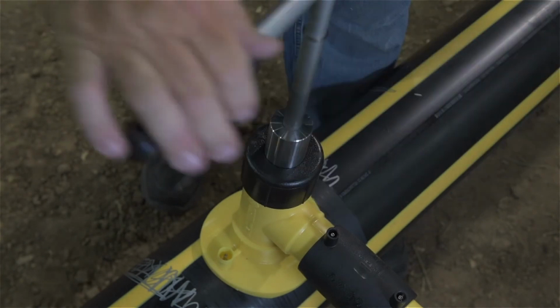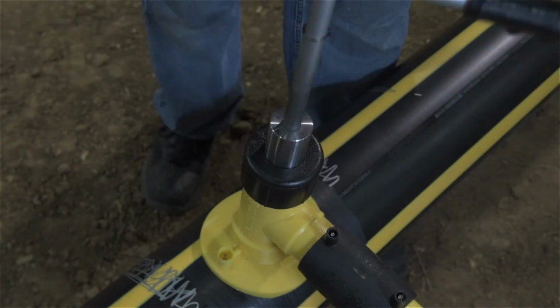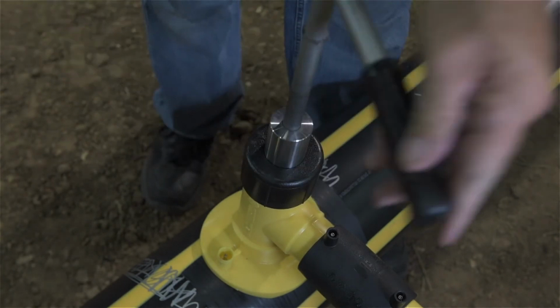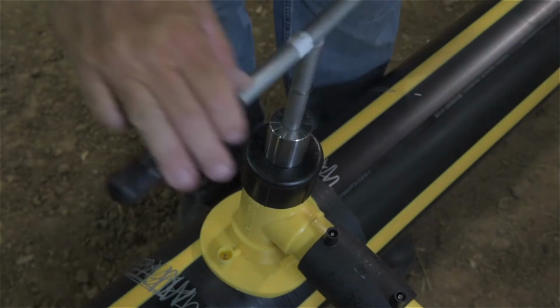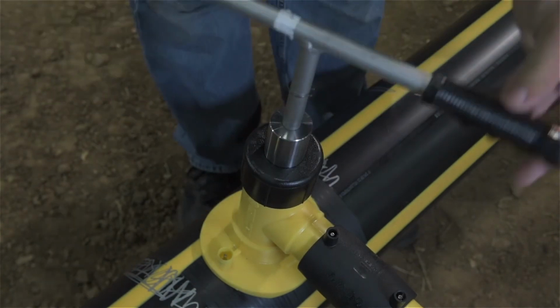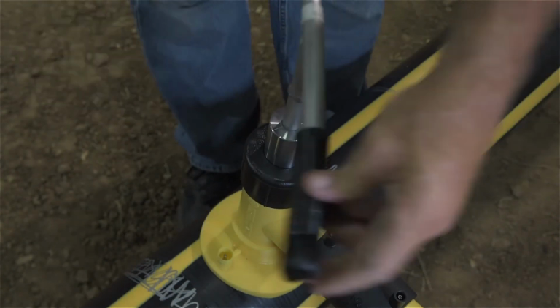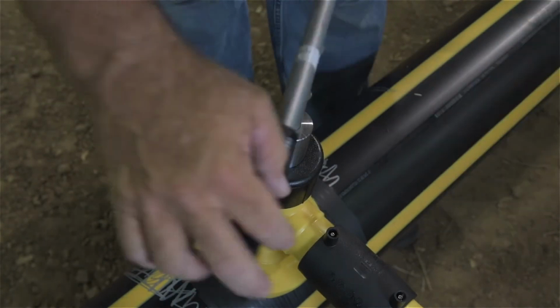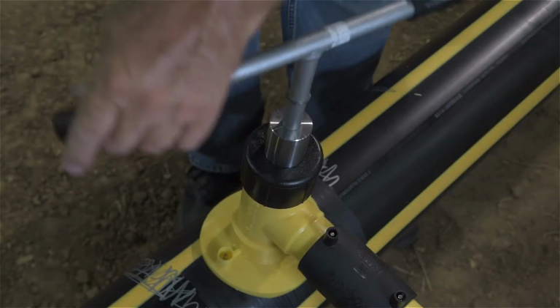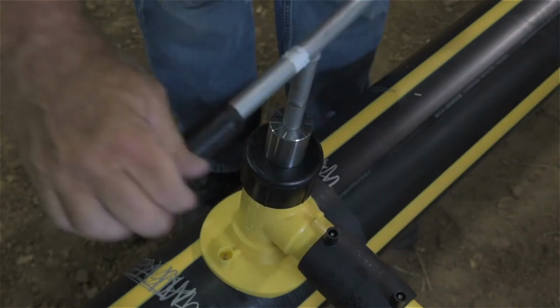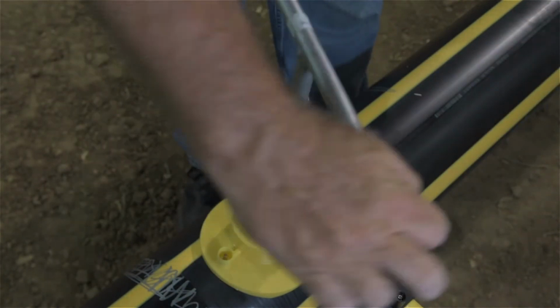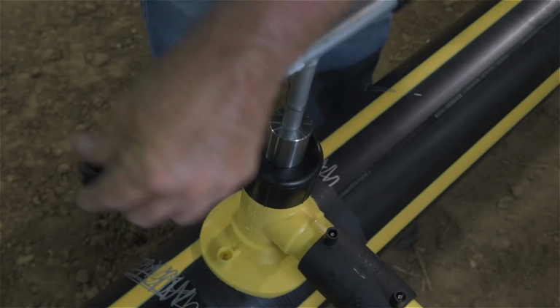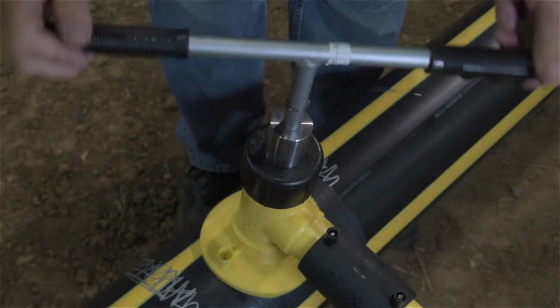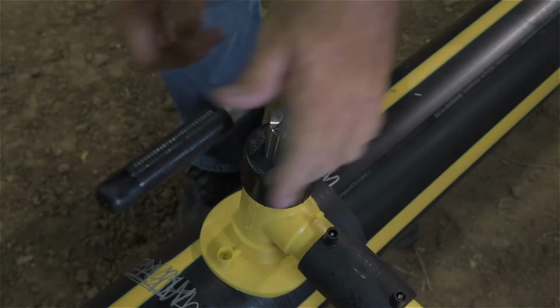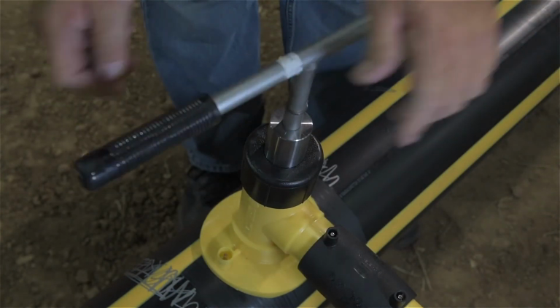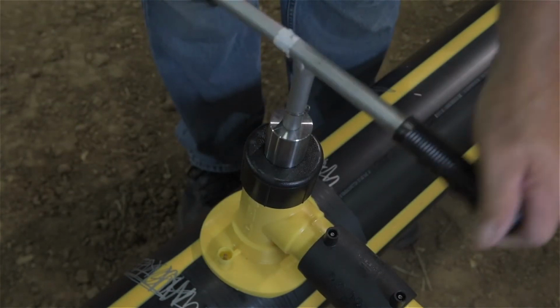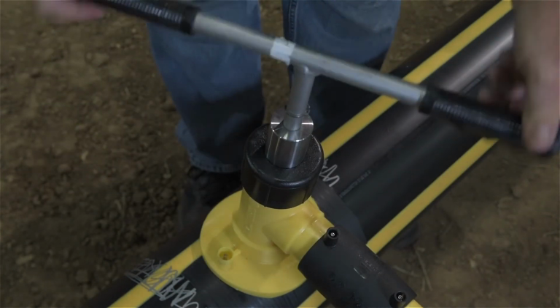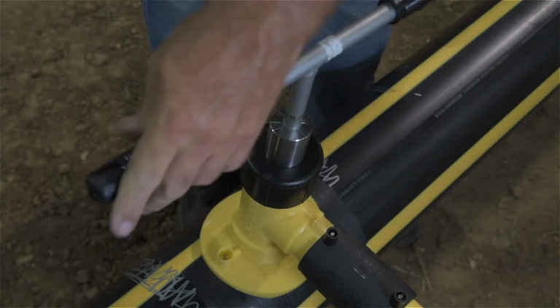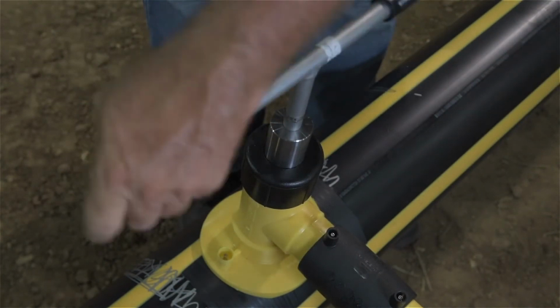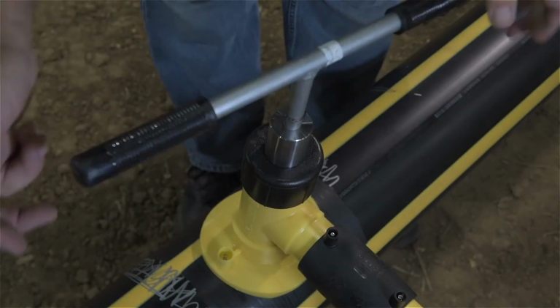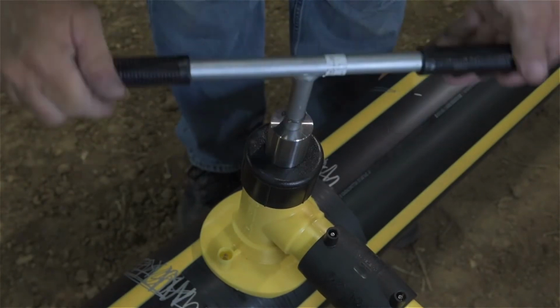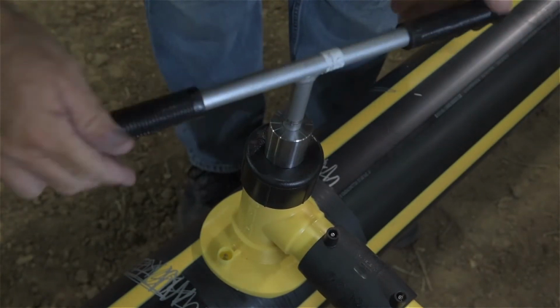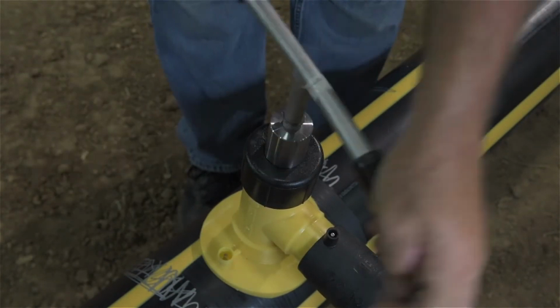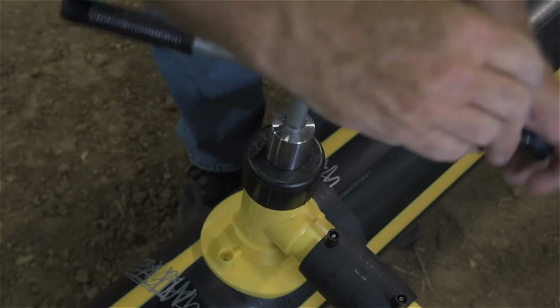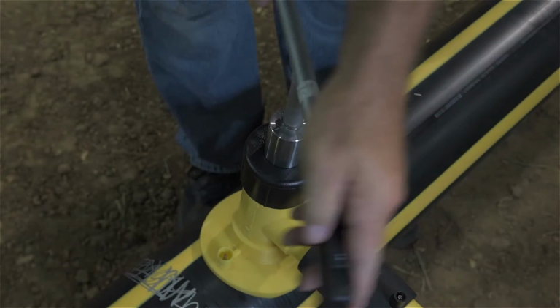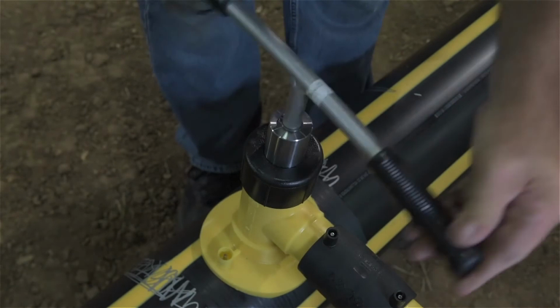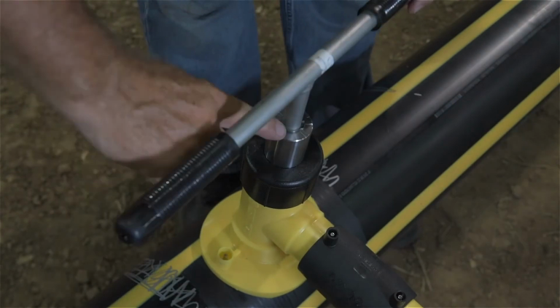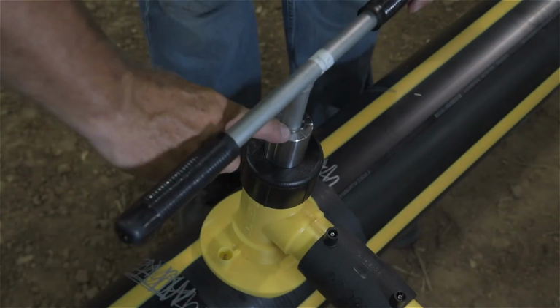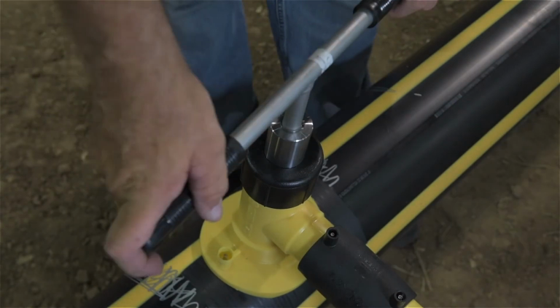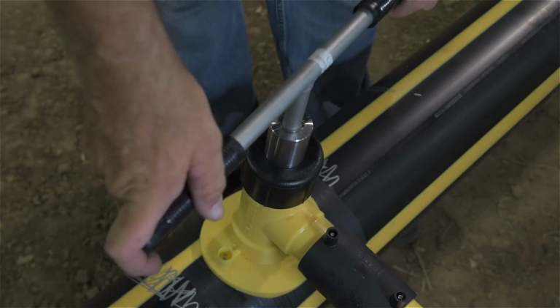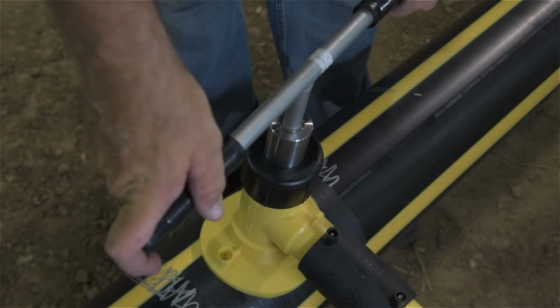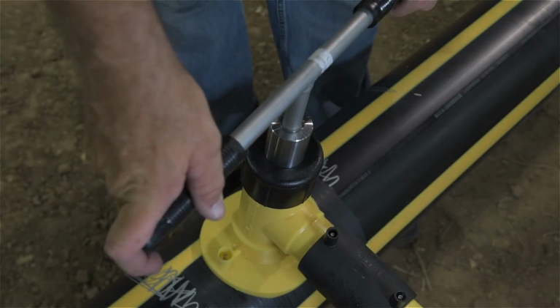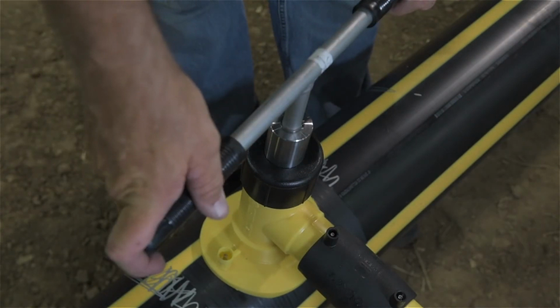Turning the tapping tool clockwise as shown, continue turning clockwise until the positive stop is reached. The main has now been tapped.